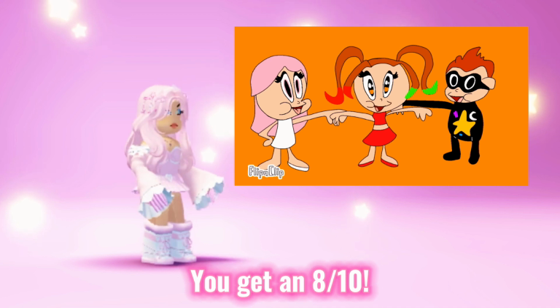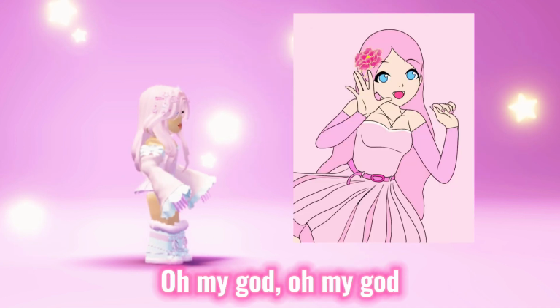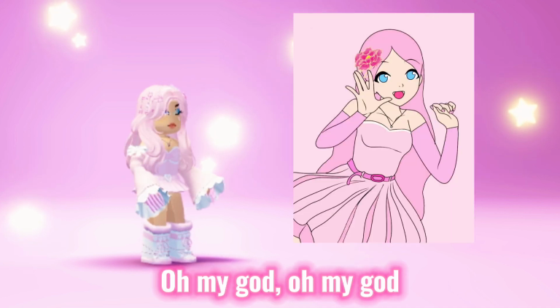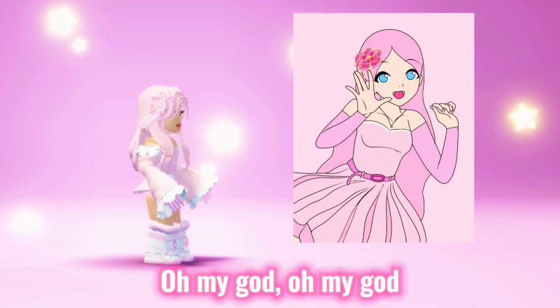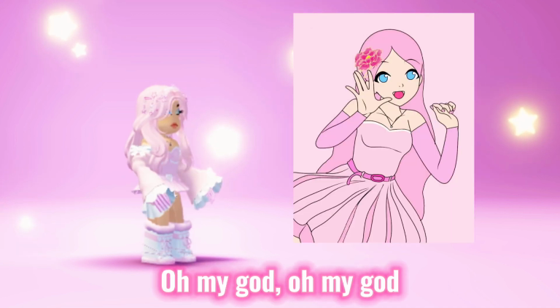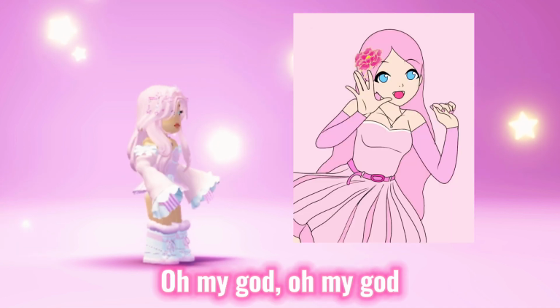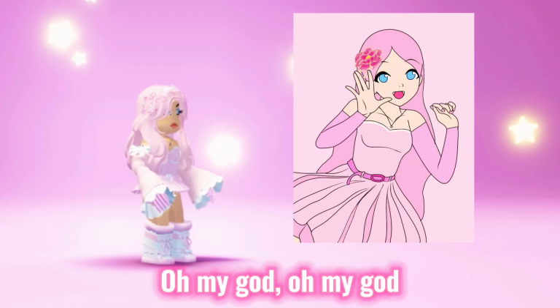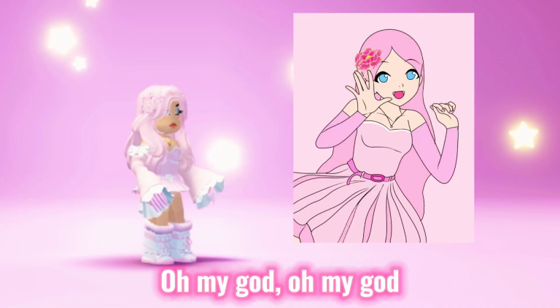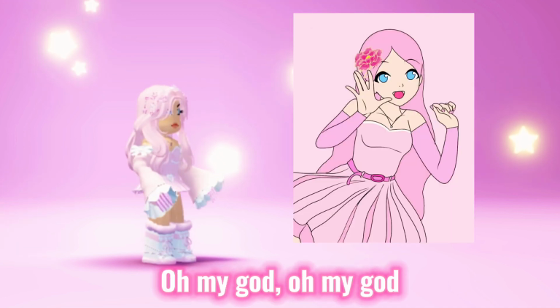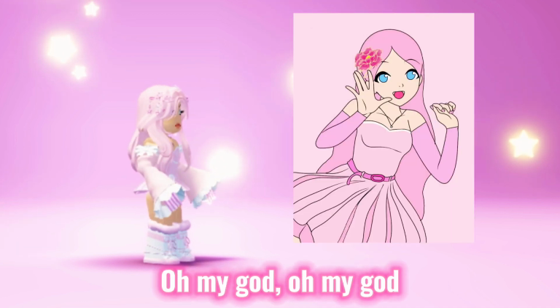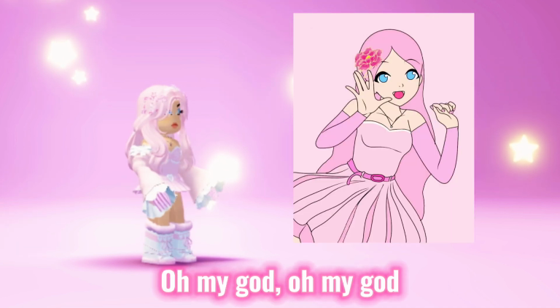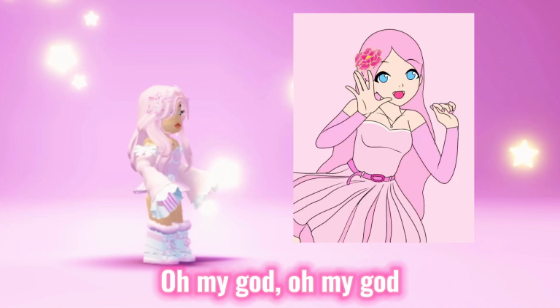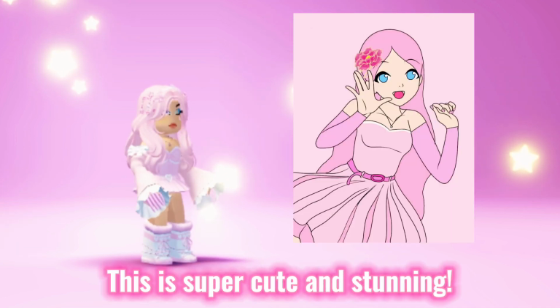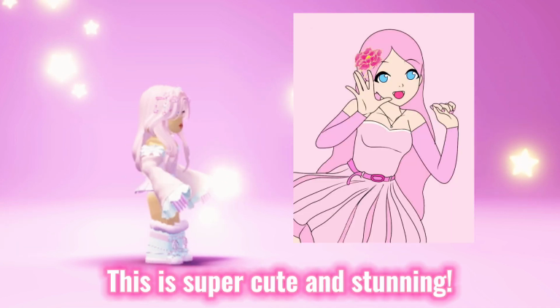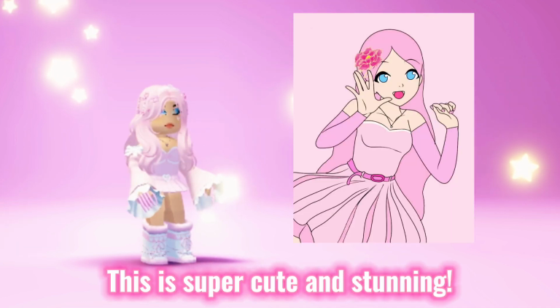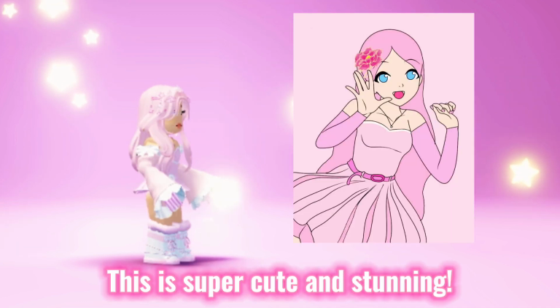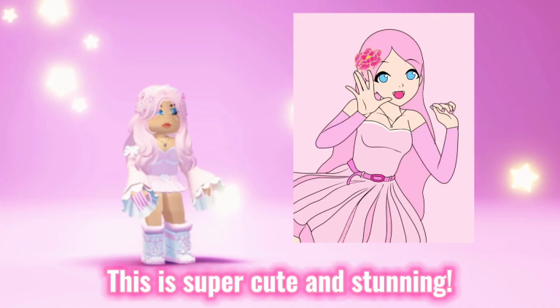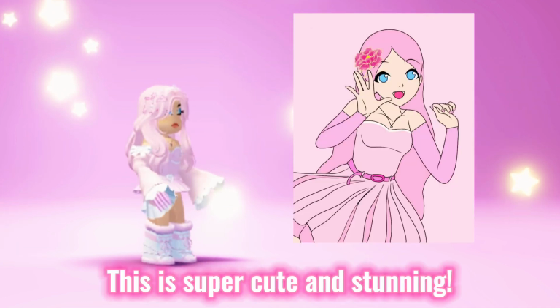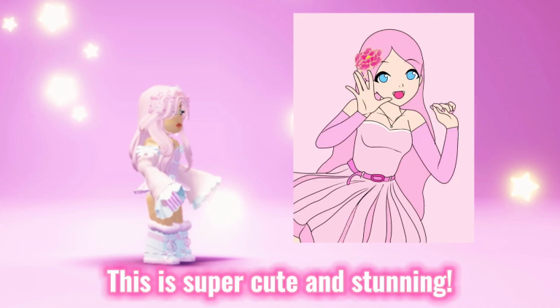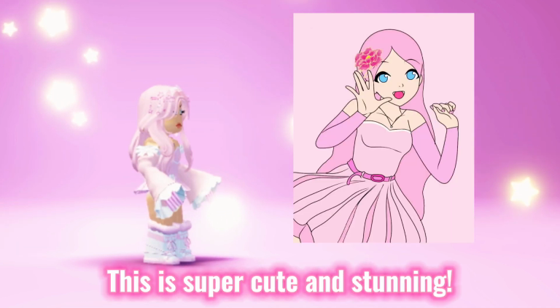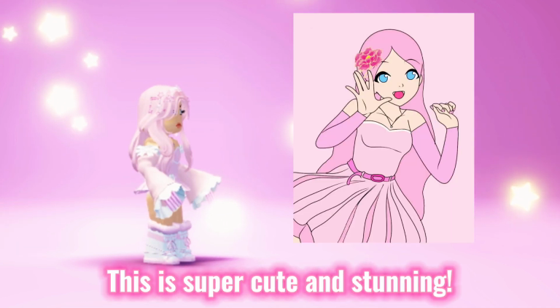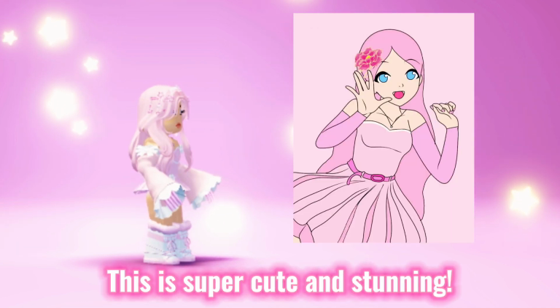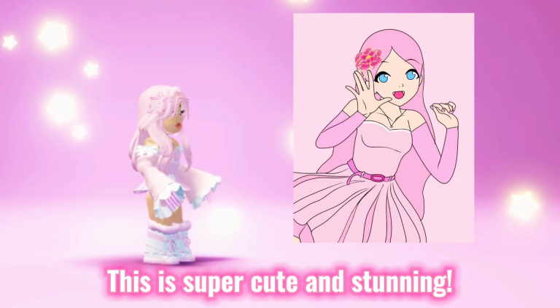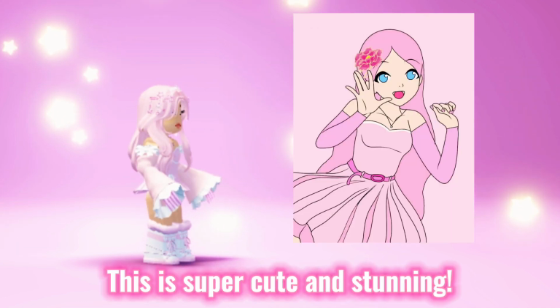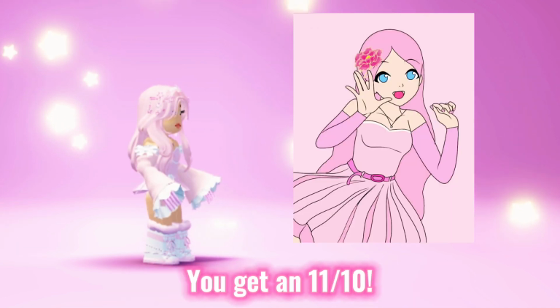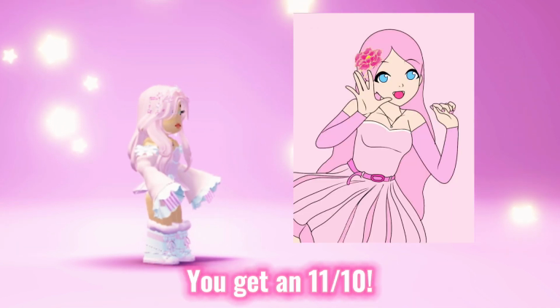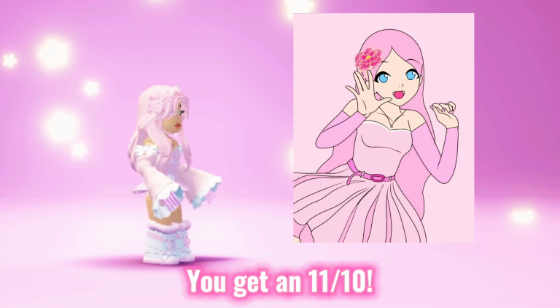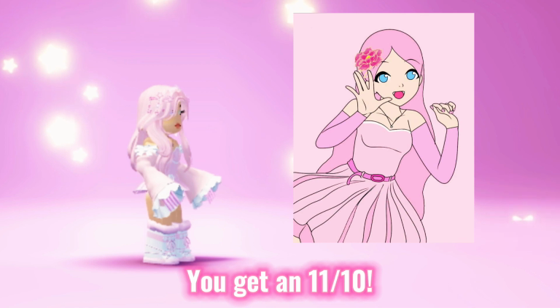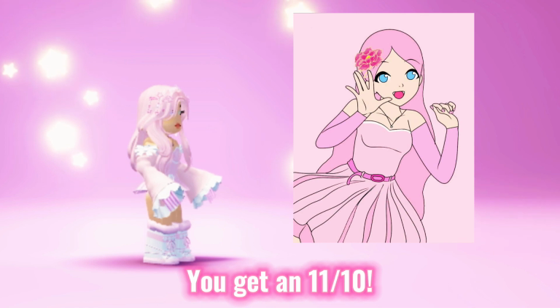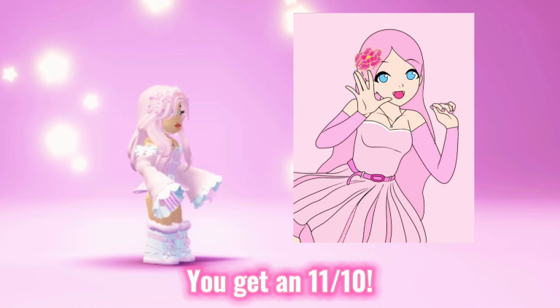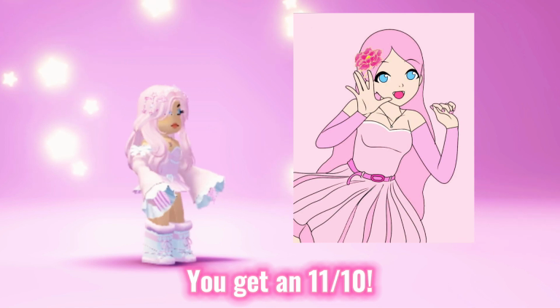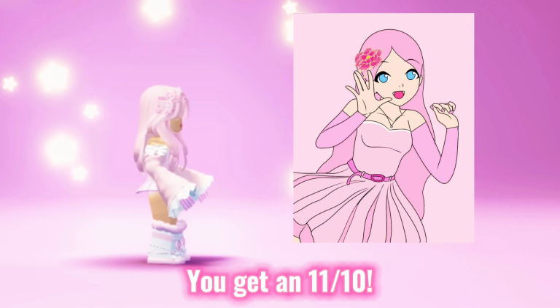Oh my god, this is super cute and stunning. You get an 11 out of 10.